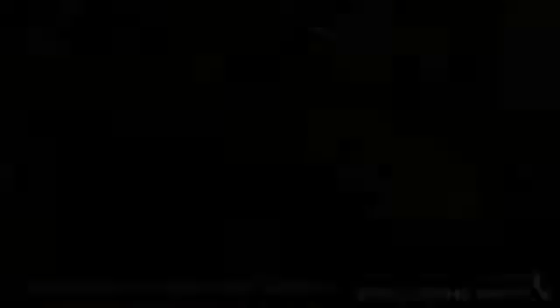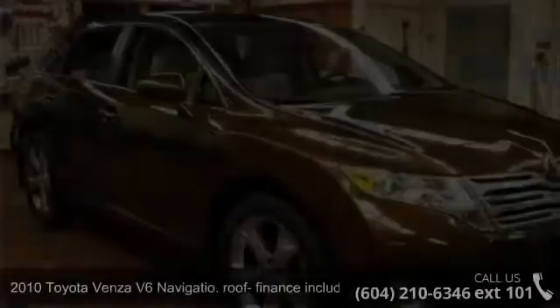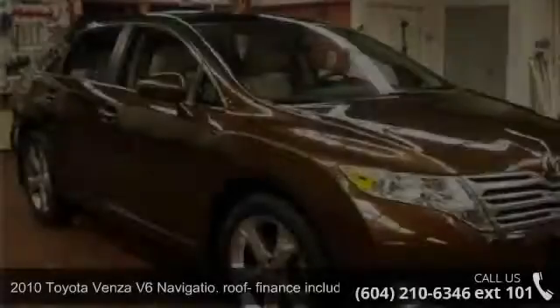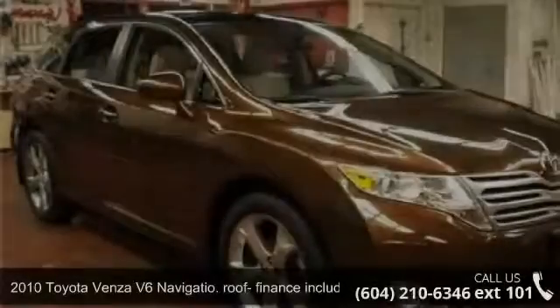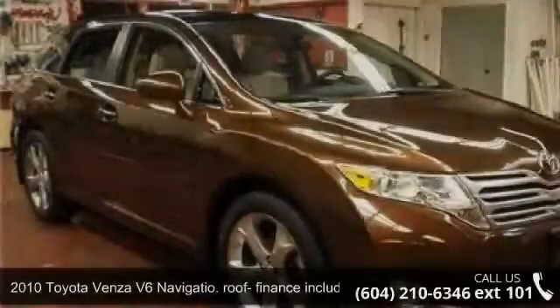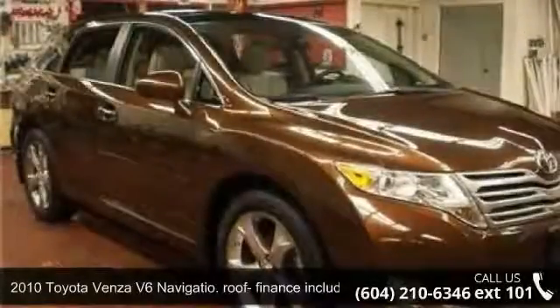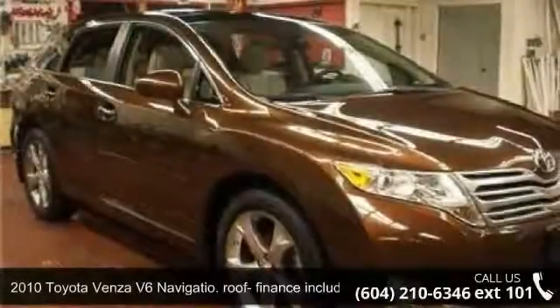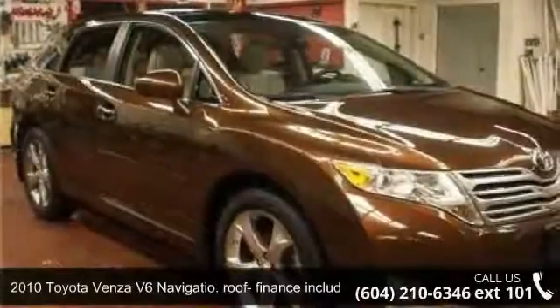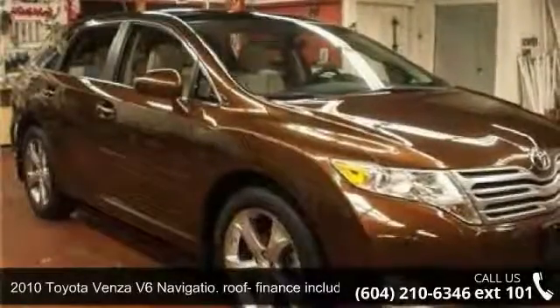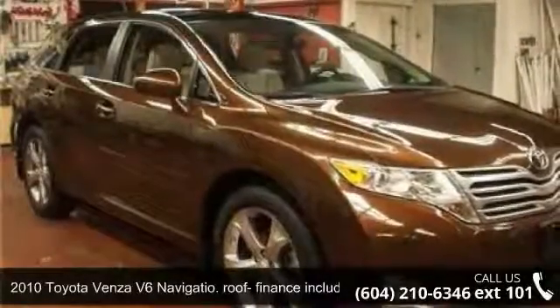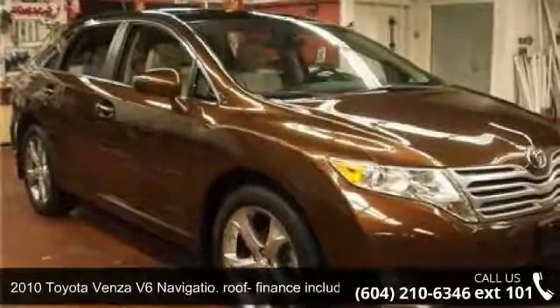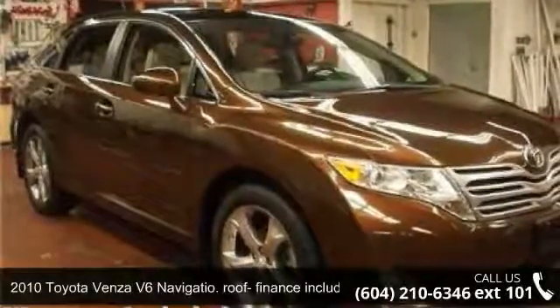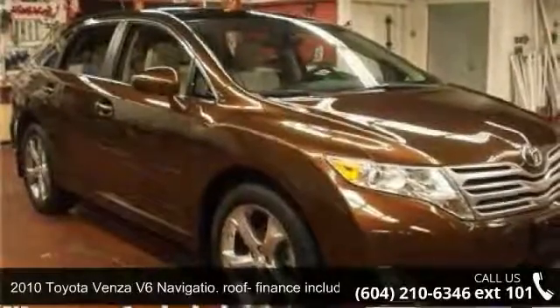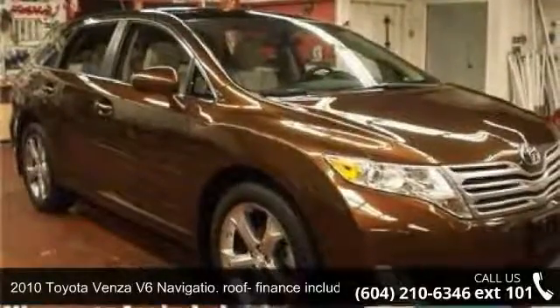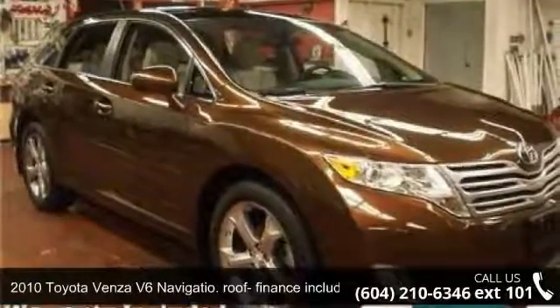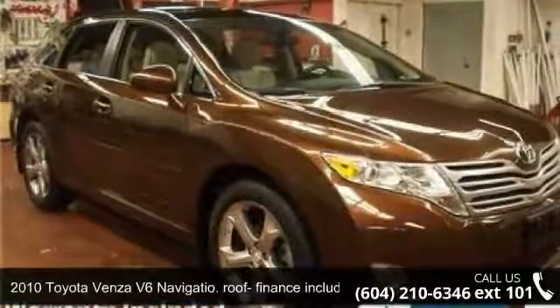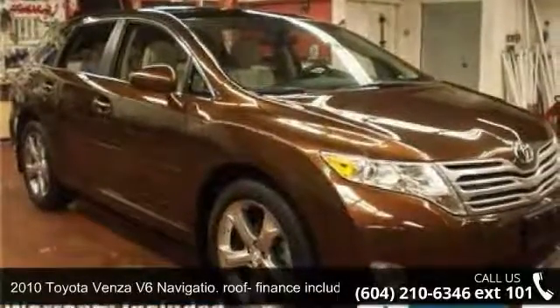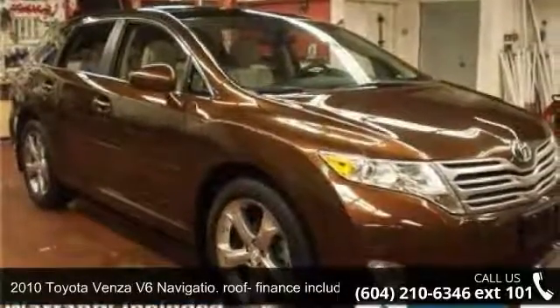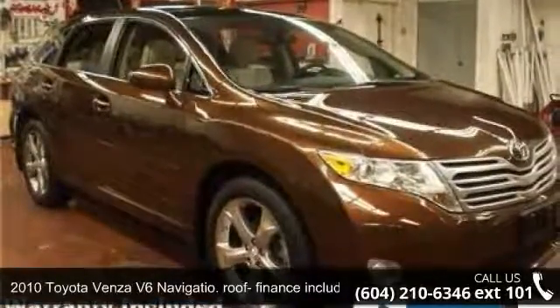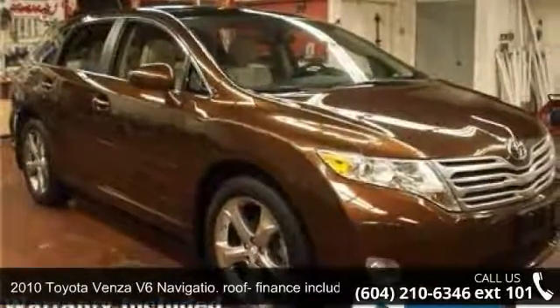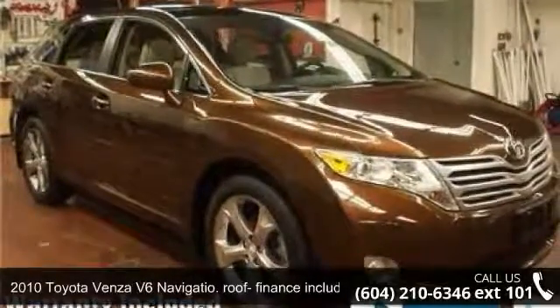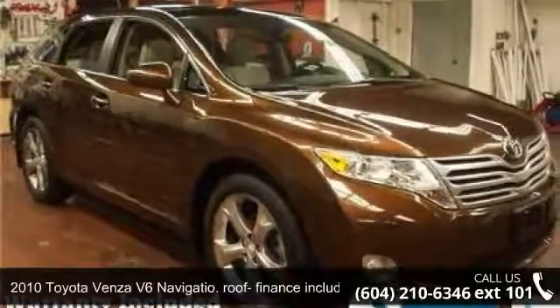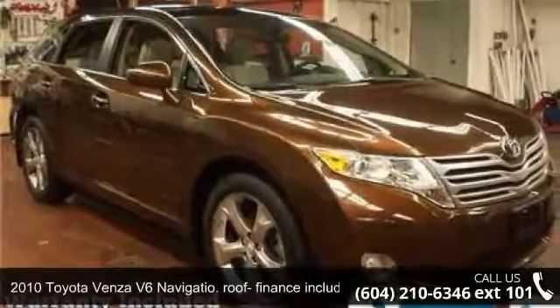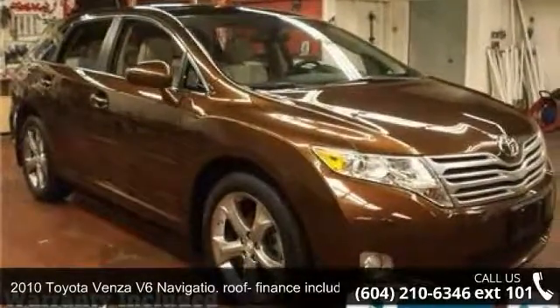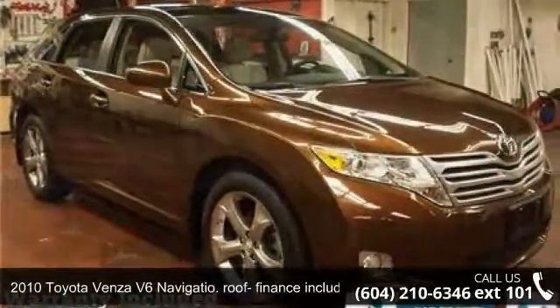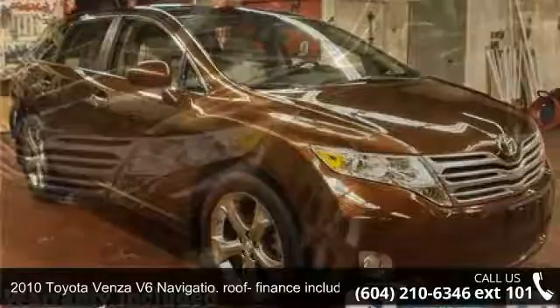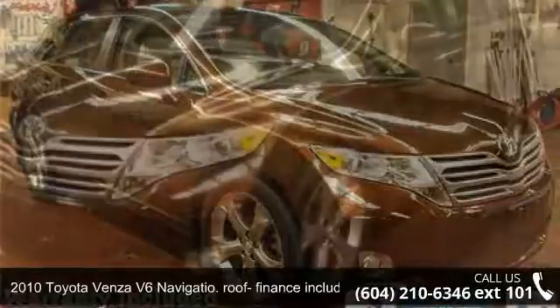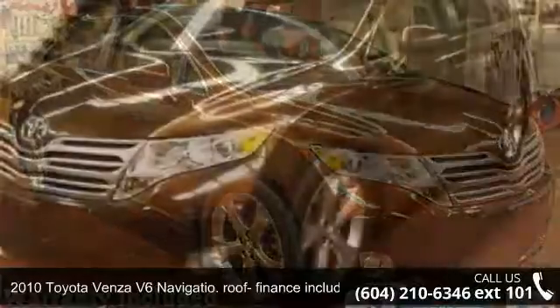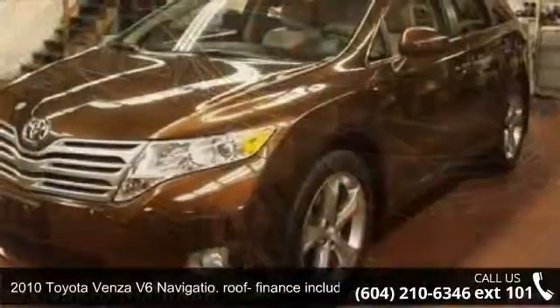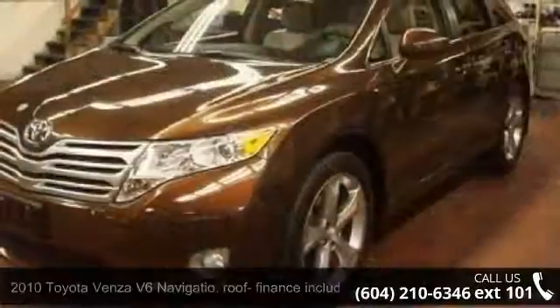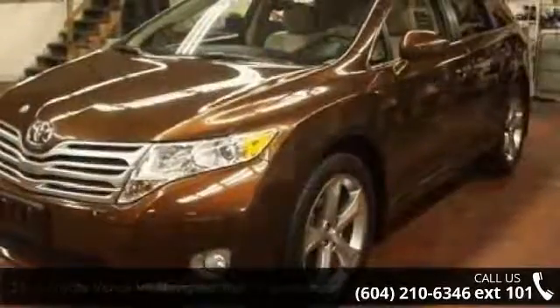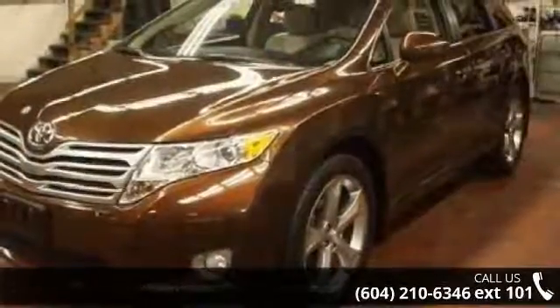Step into the 2010 Toyota Venza. If you are looking for a first-rate auto, this one could be yours today.